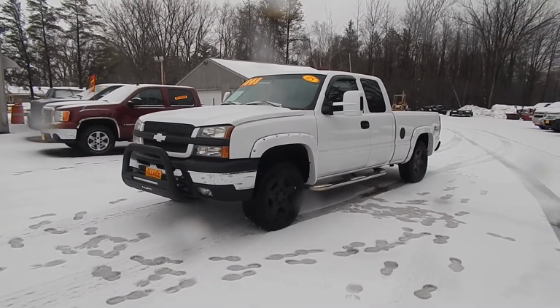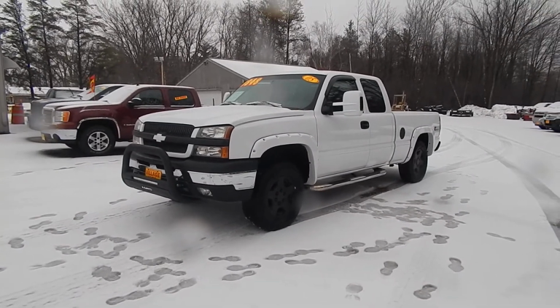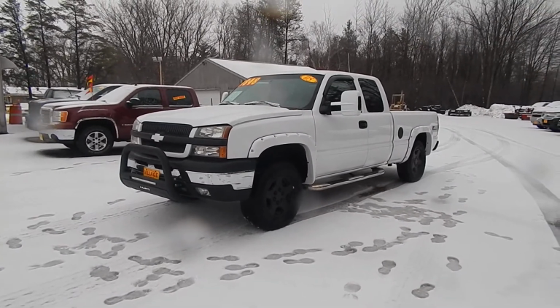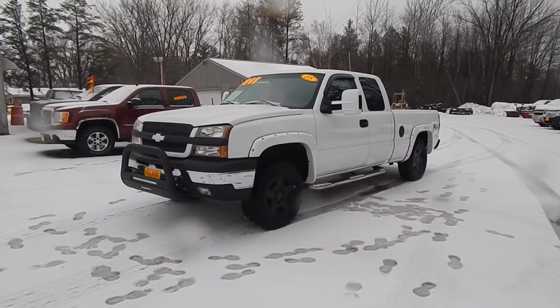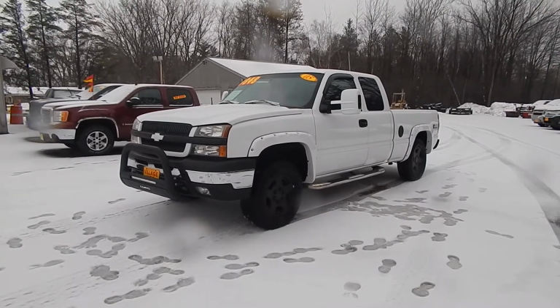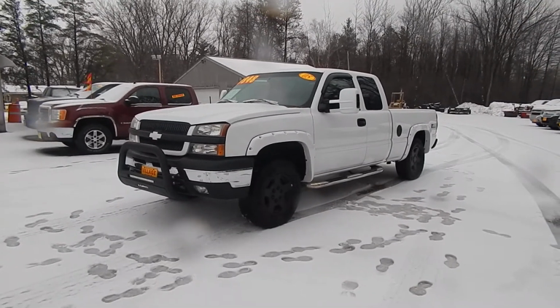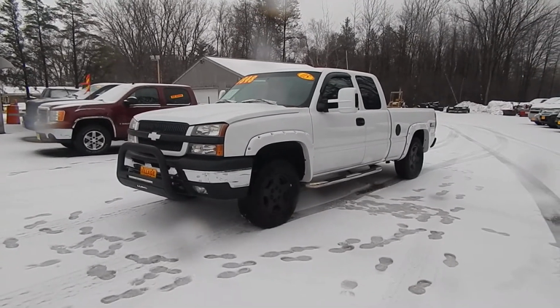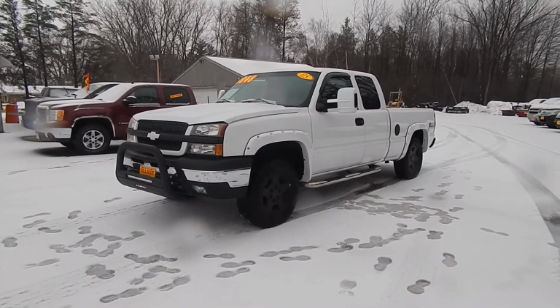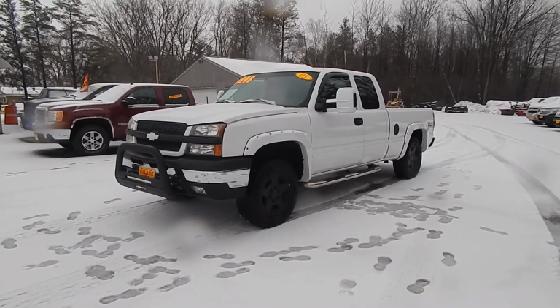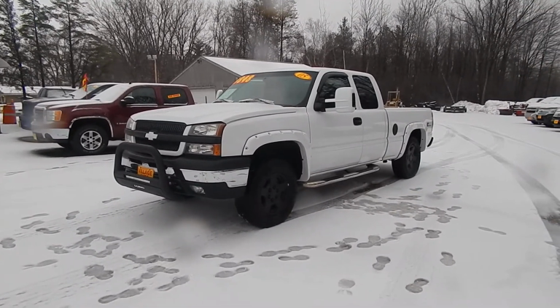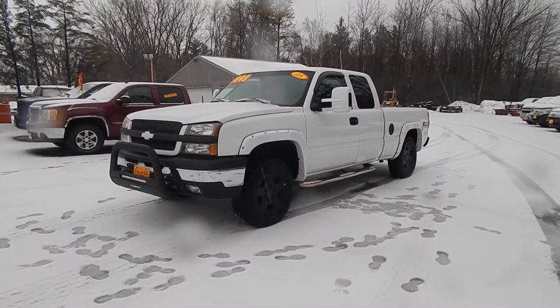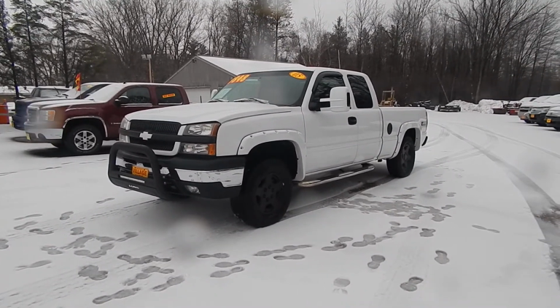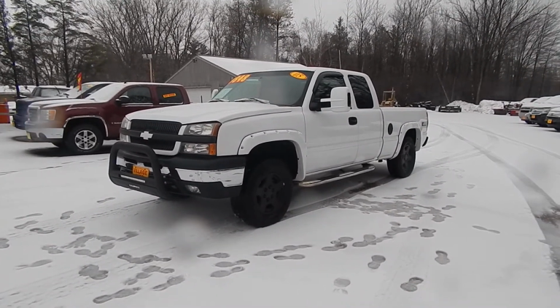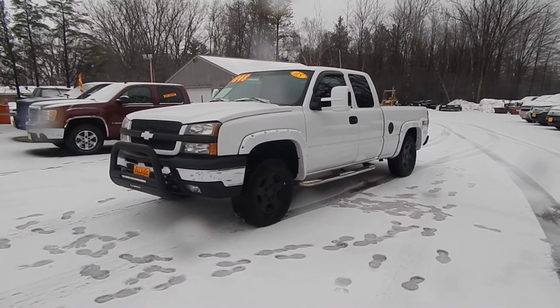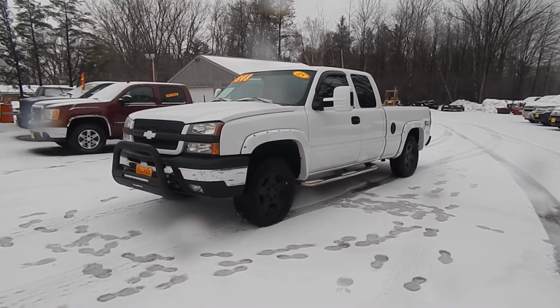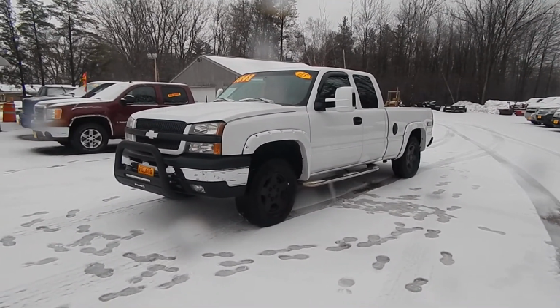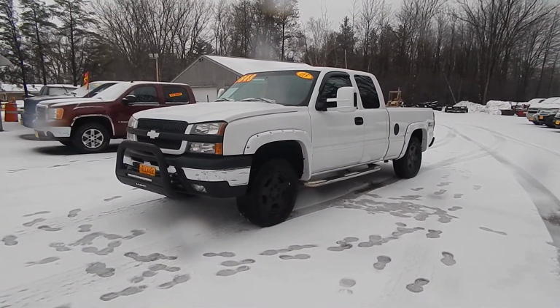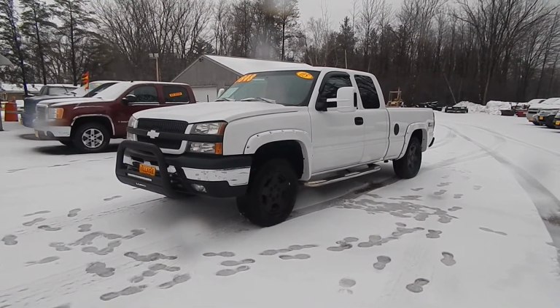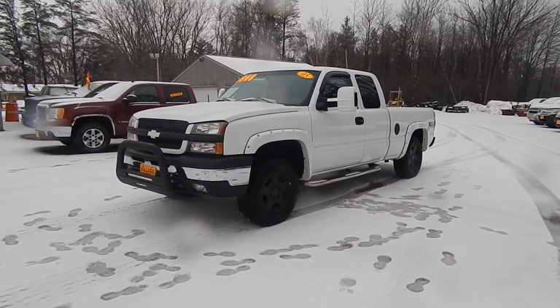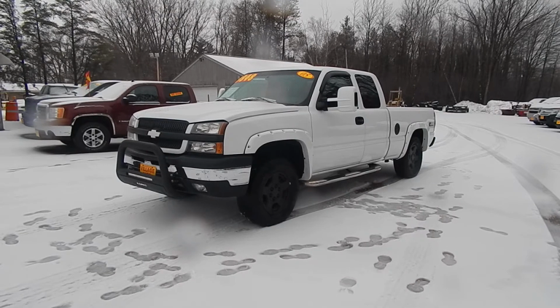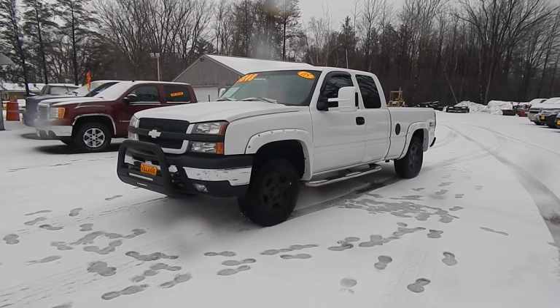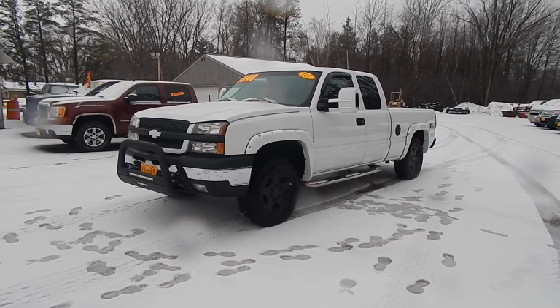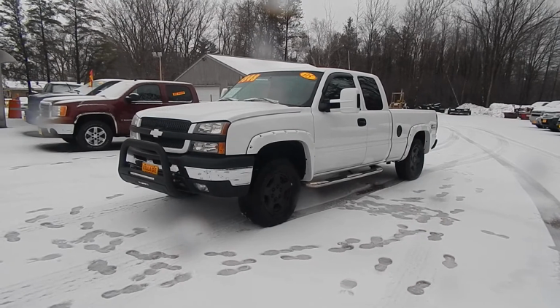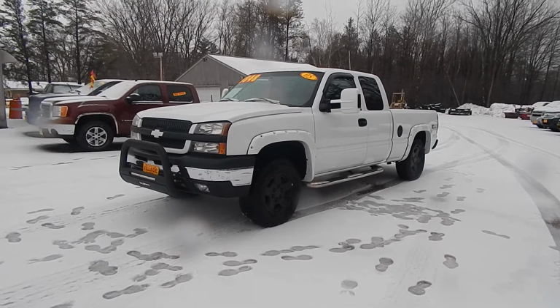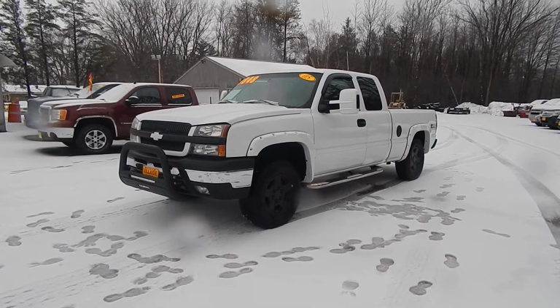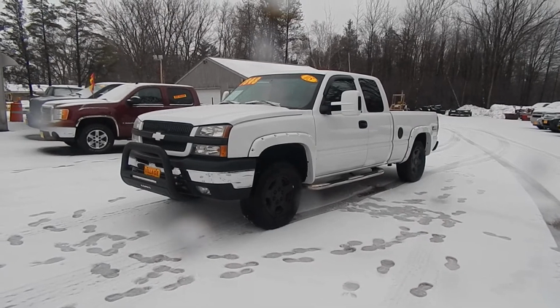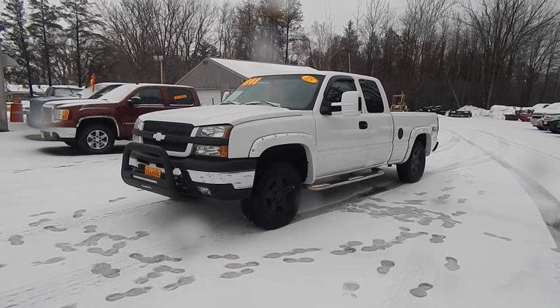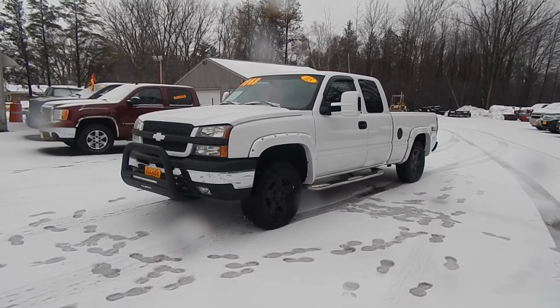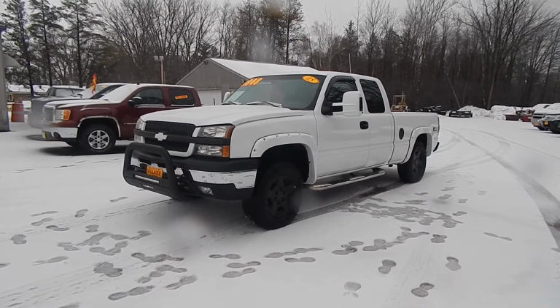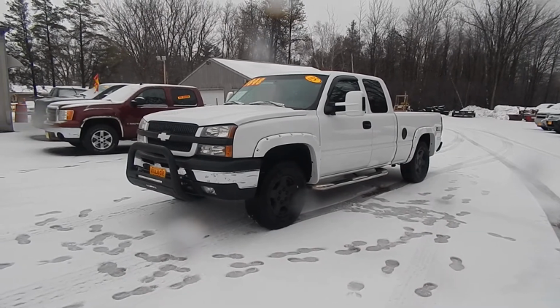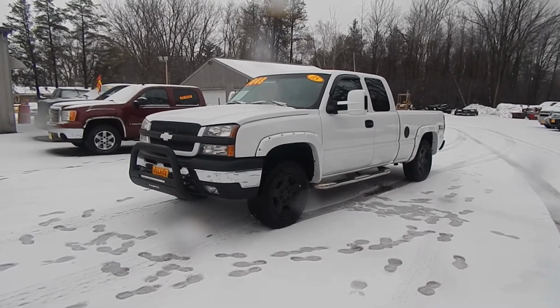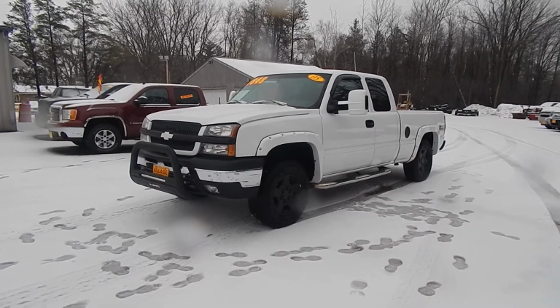Stop by Village Auto and take this Chevrolet Silverado home with you today.